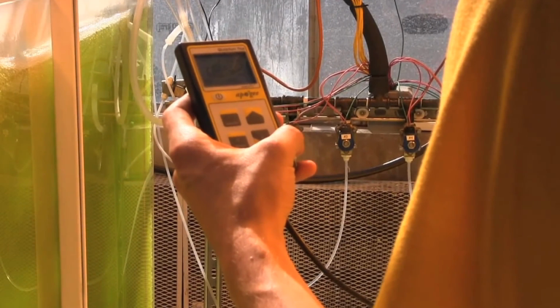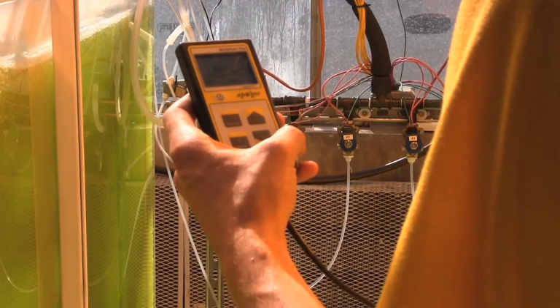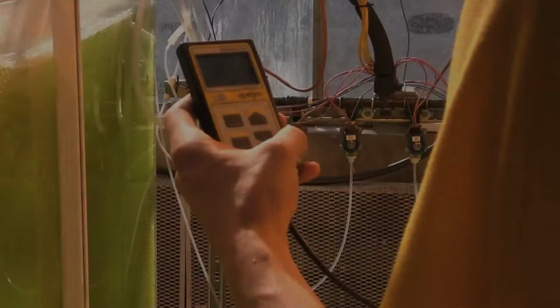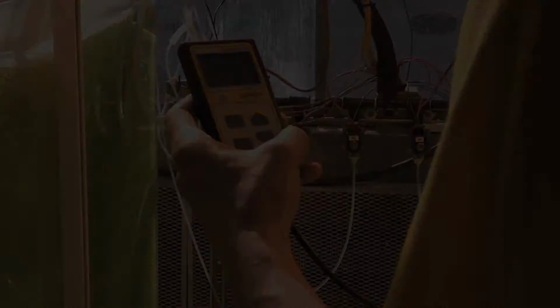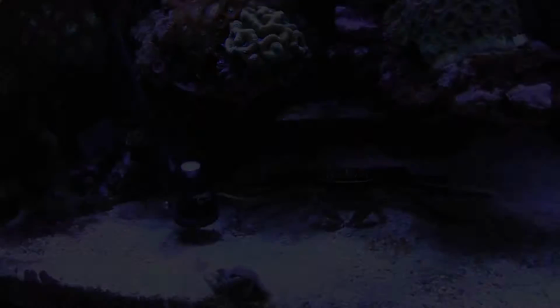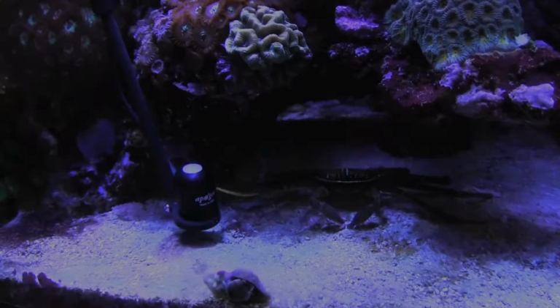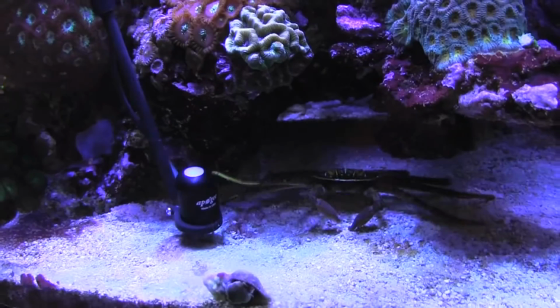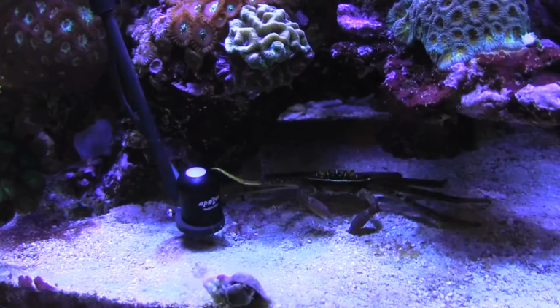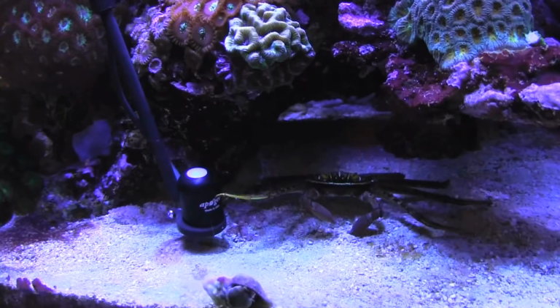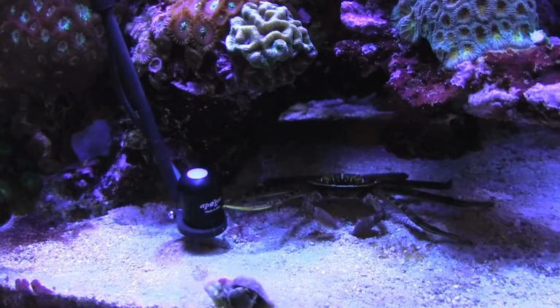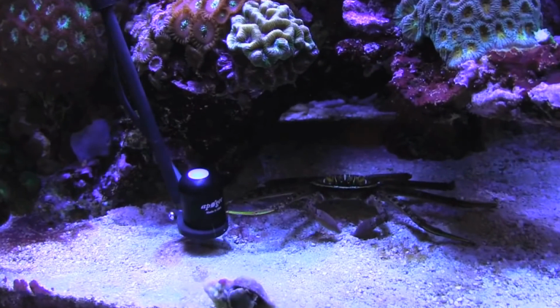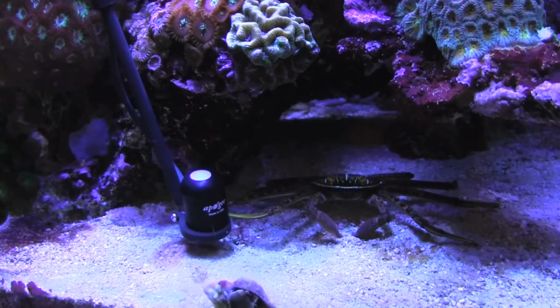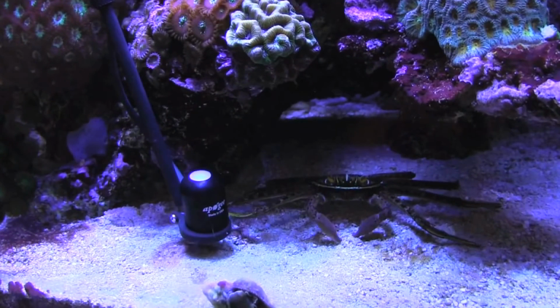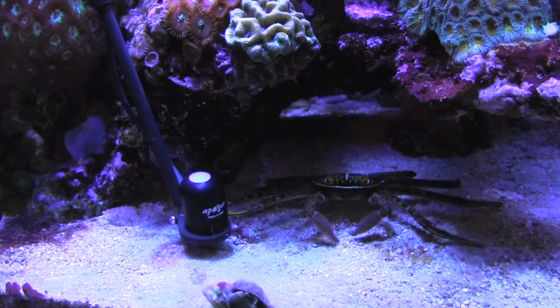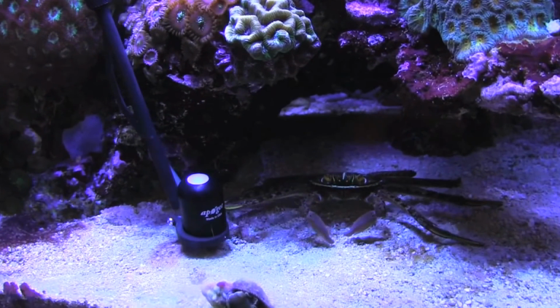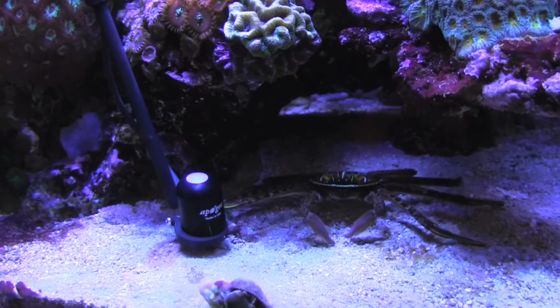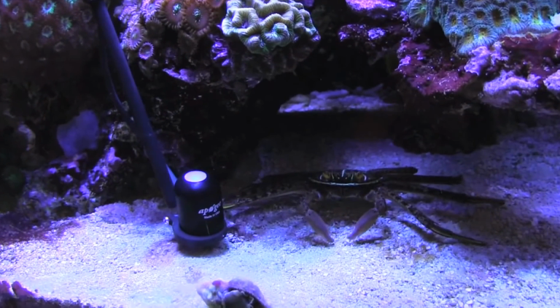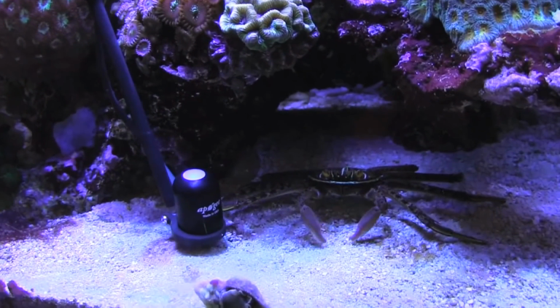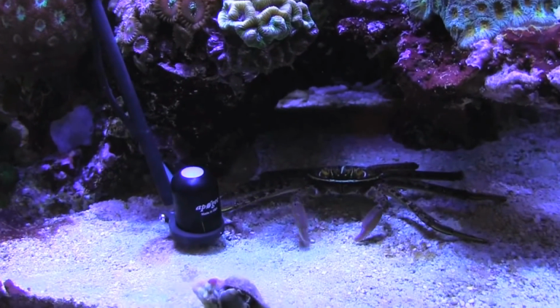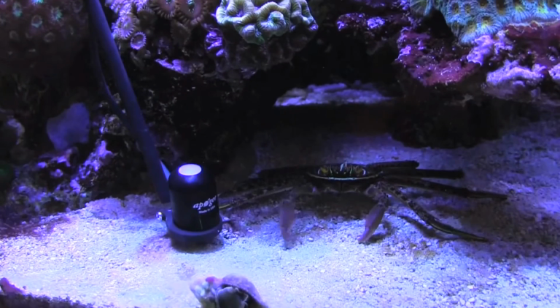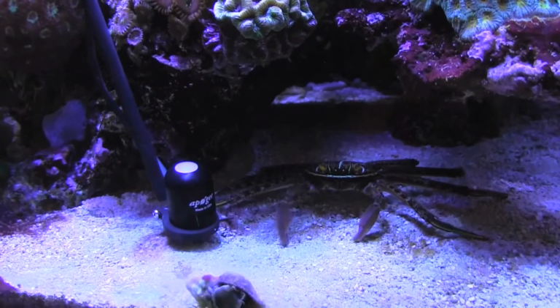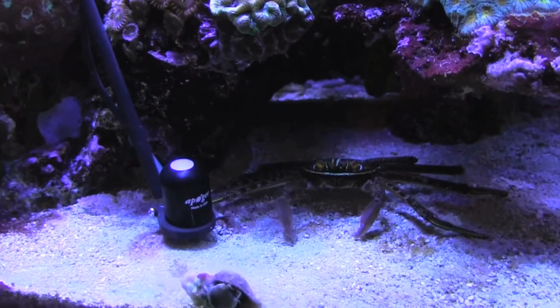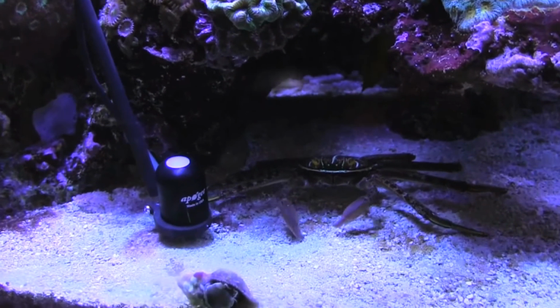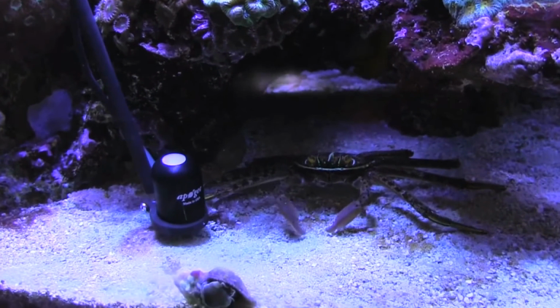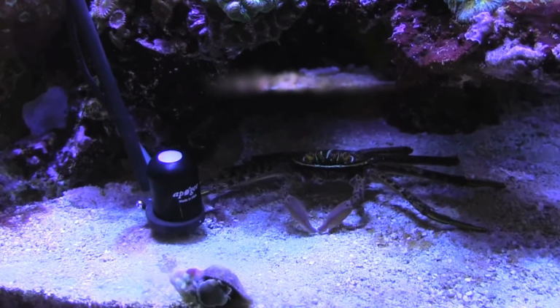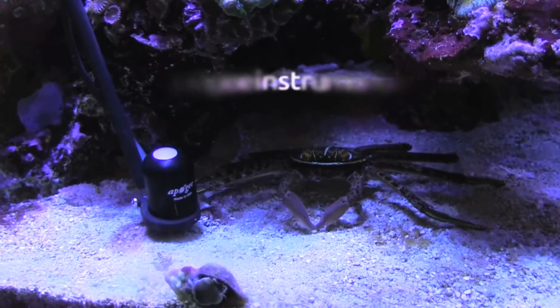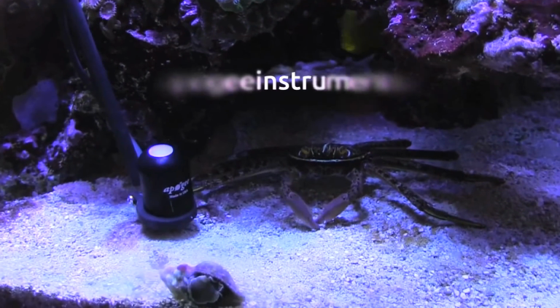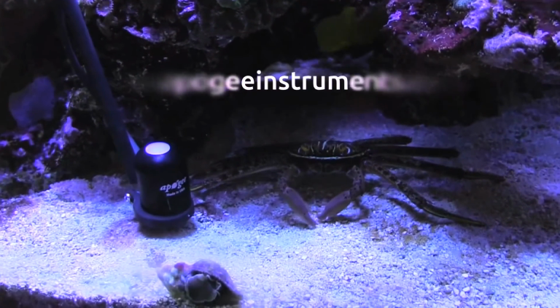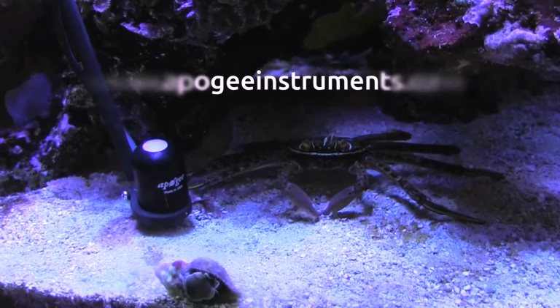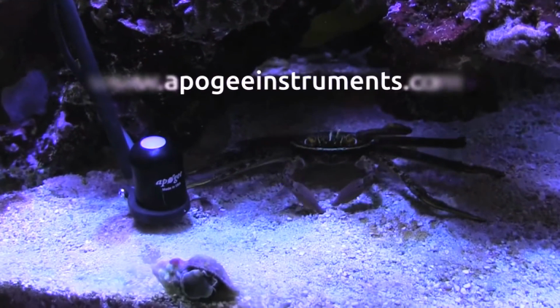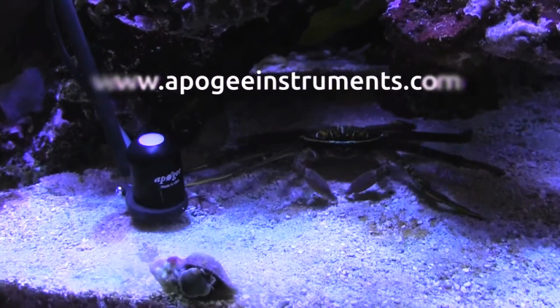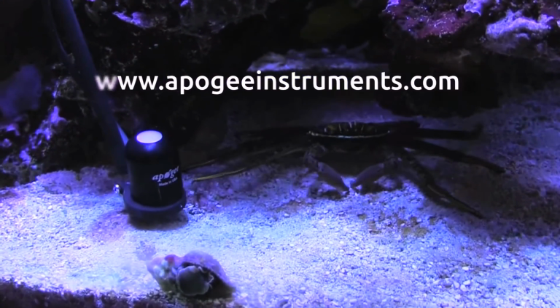For more information about Apogee's line of quantum sensors, visit us on the web at apogeeinstruments.com.